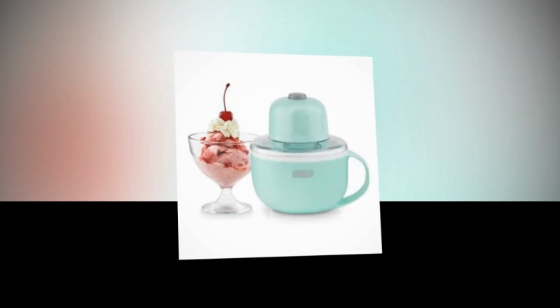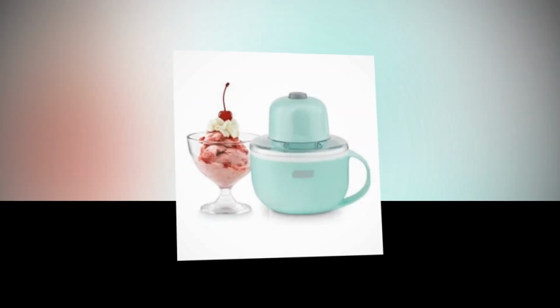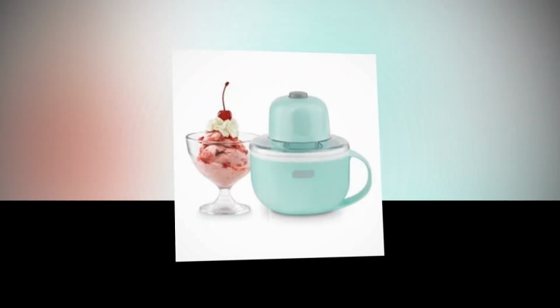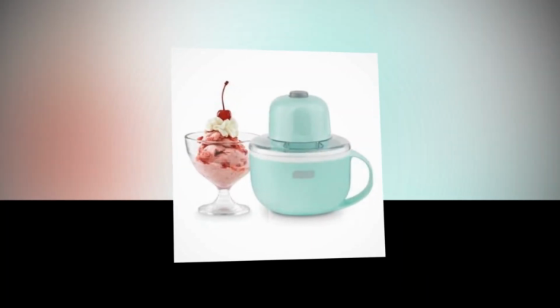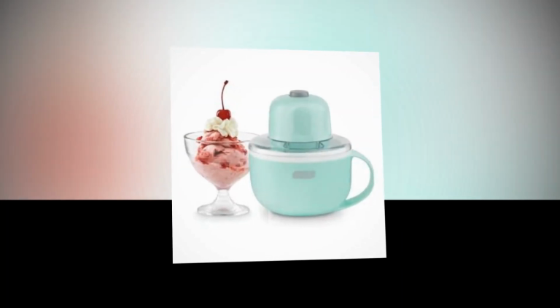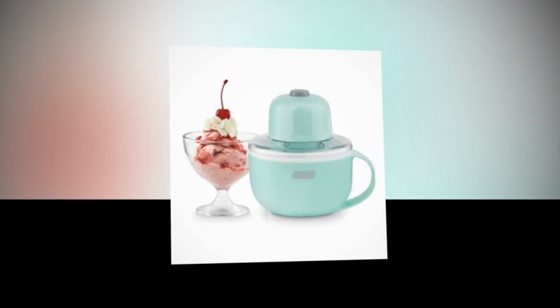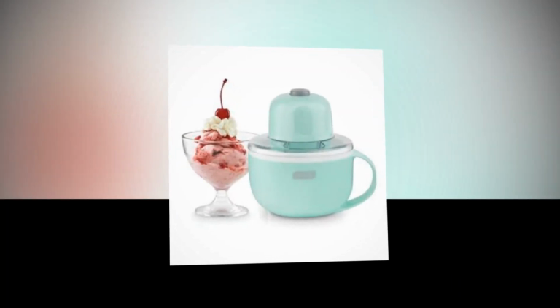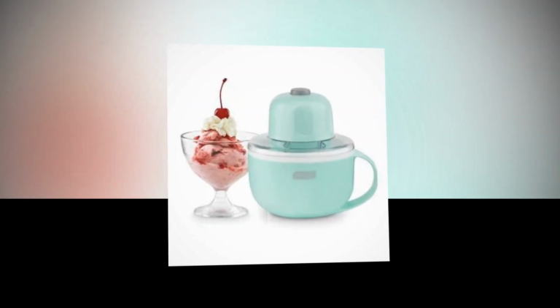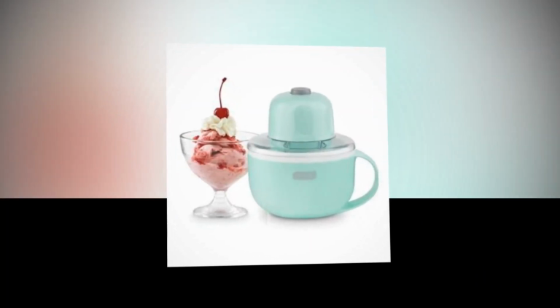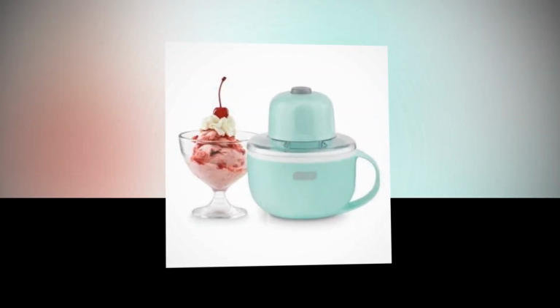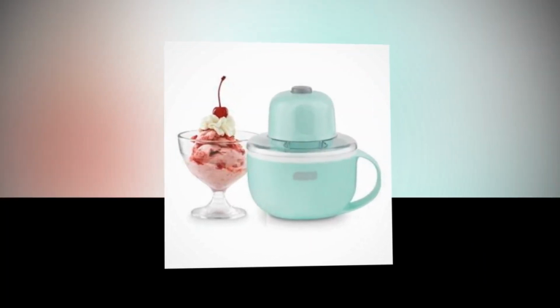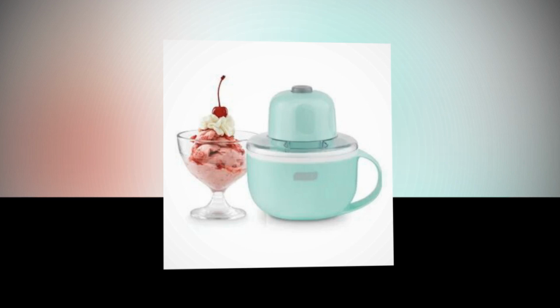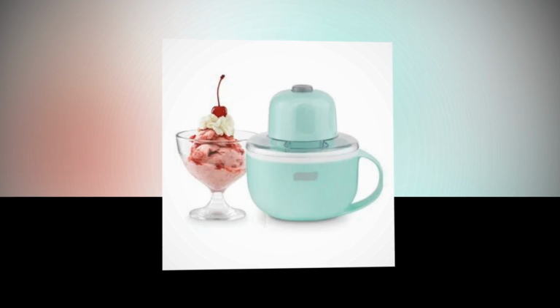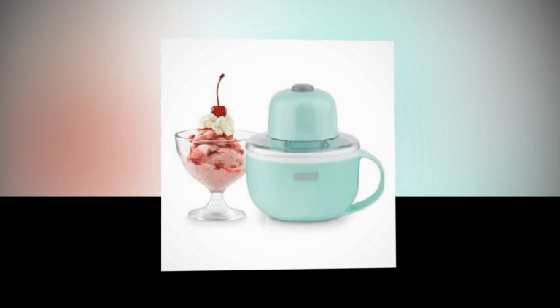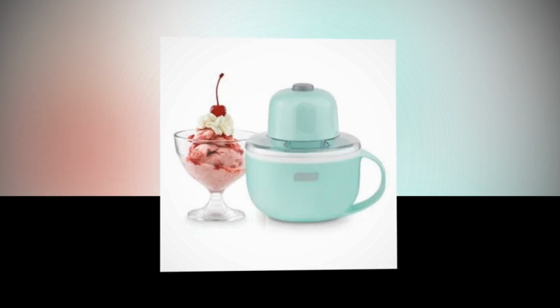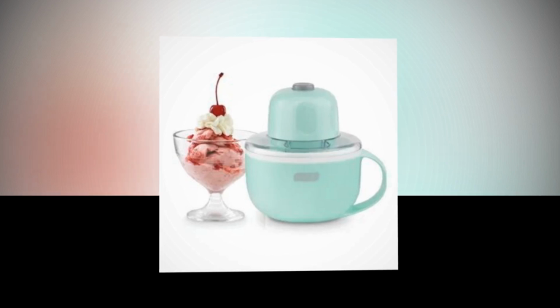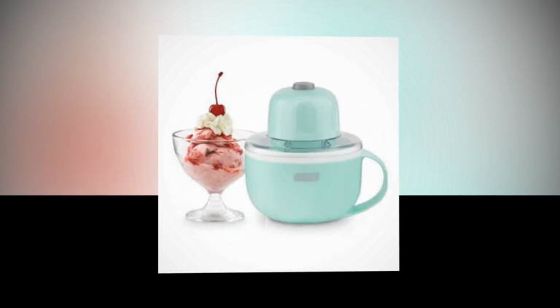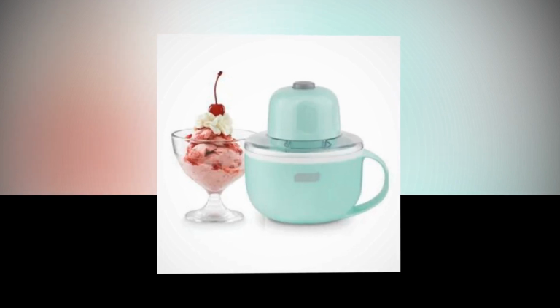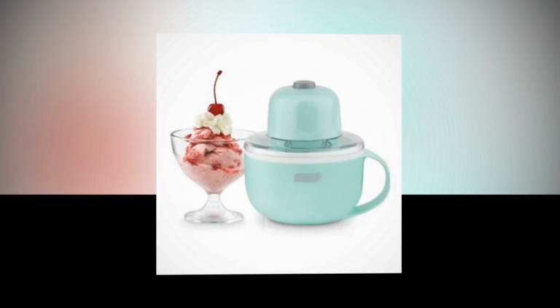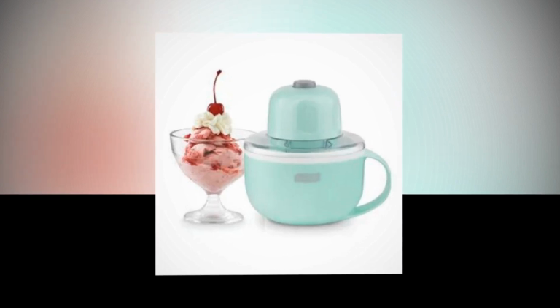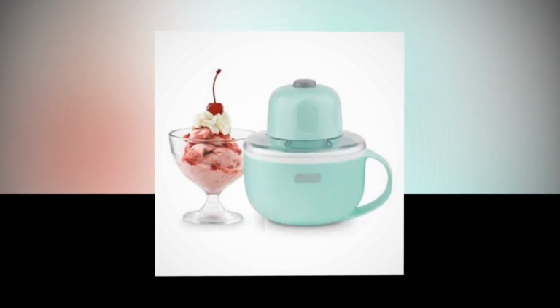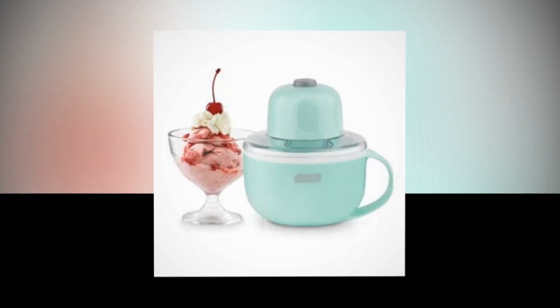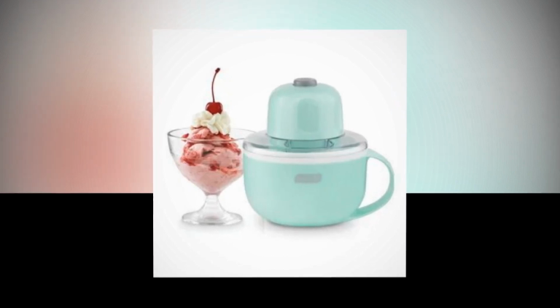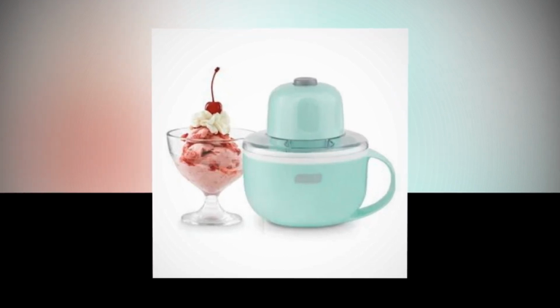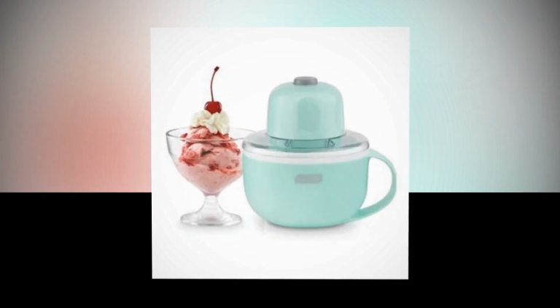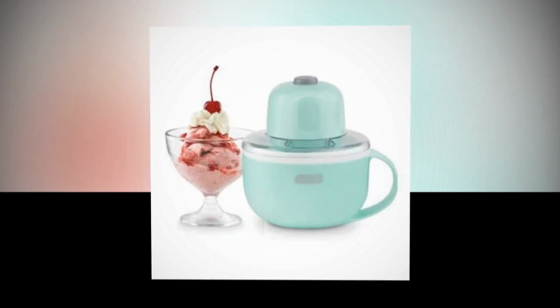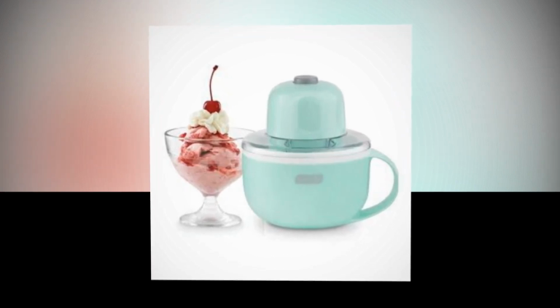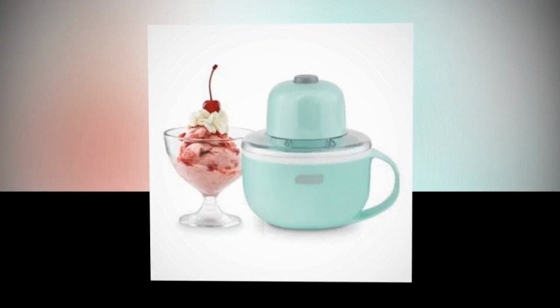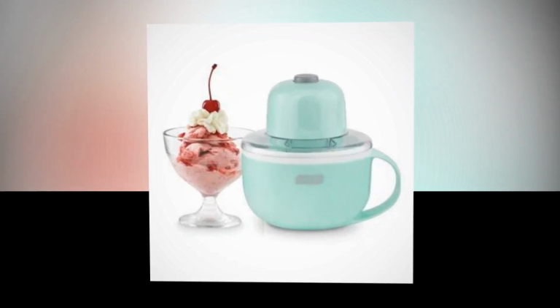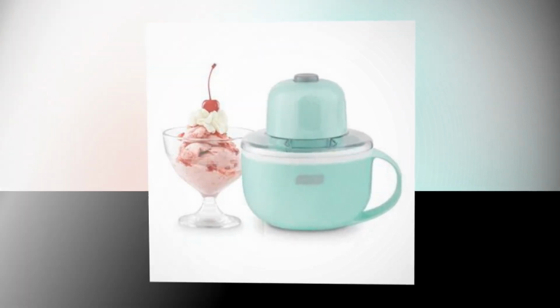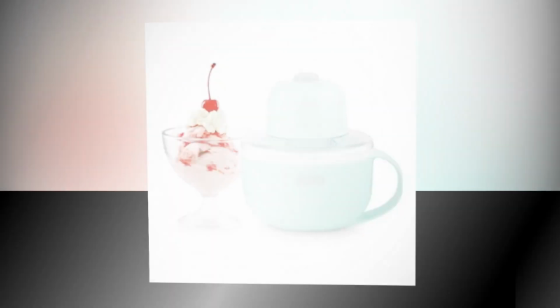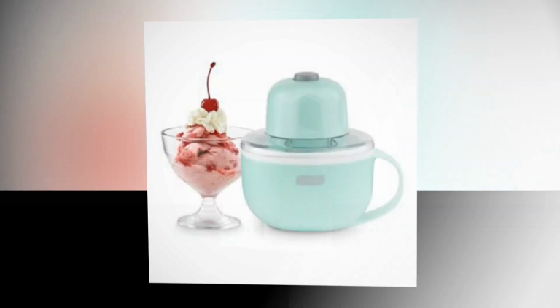The link of the product is given in the description, if you want you can see it from there. Versatile Ice Cream Machine: